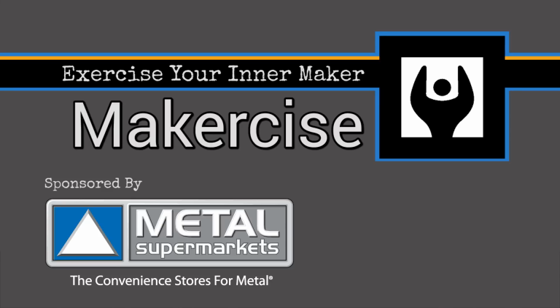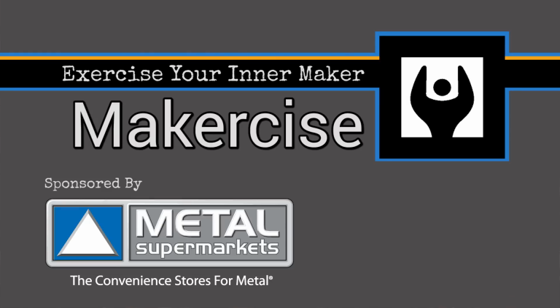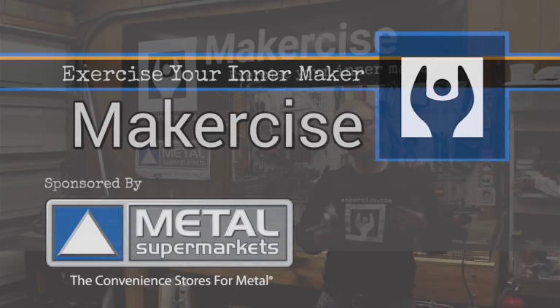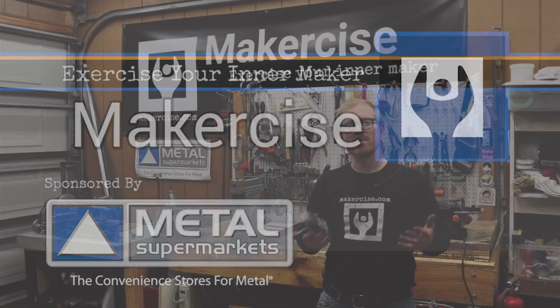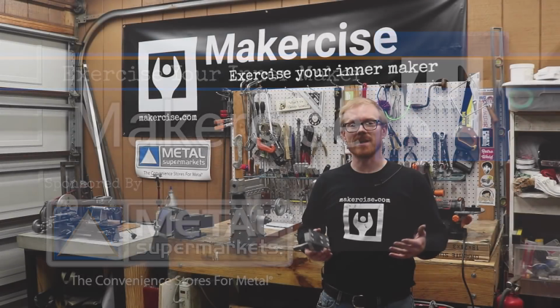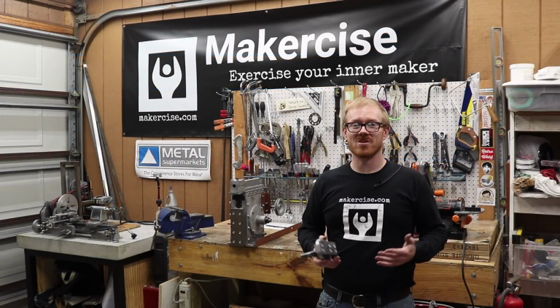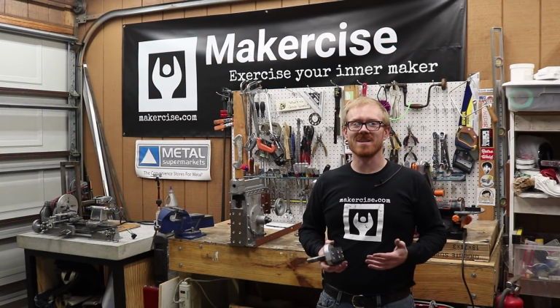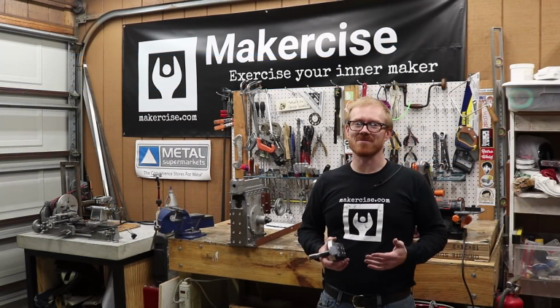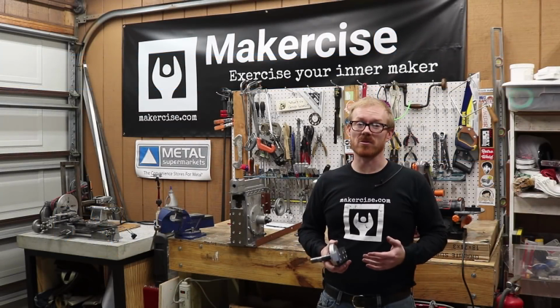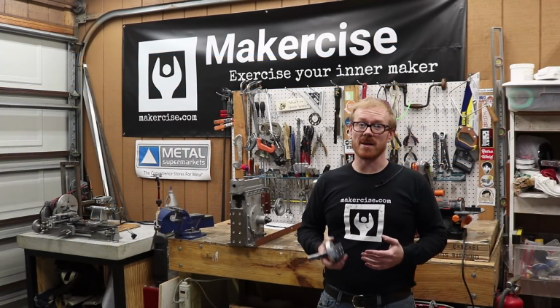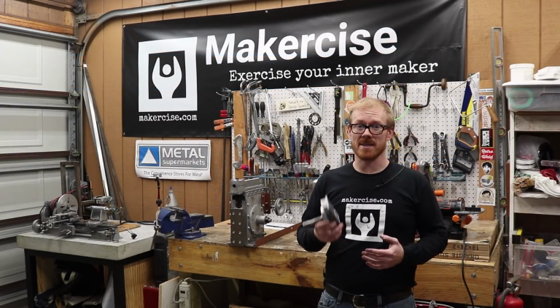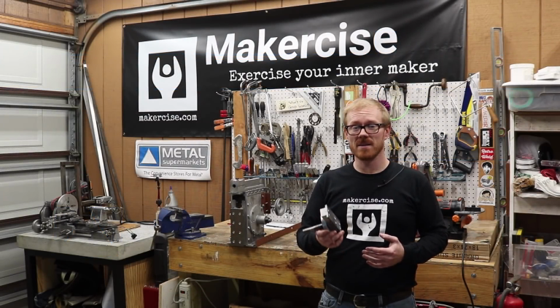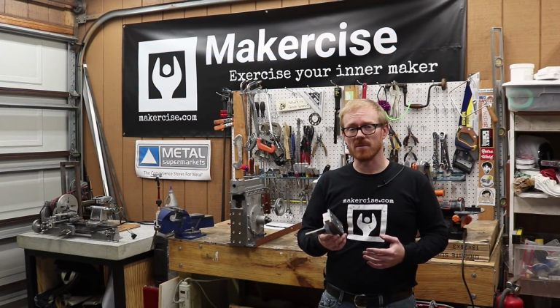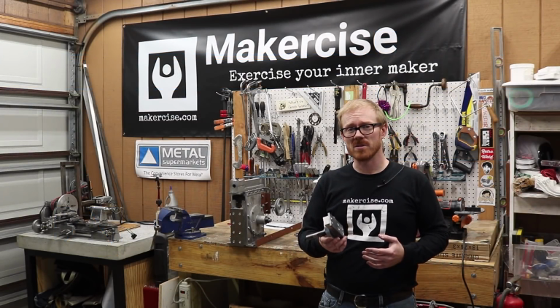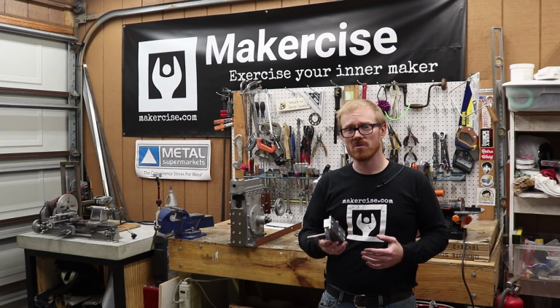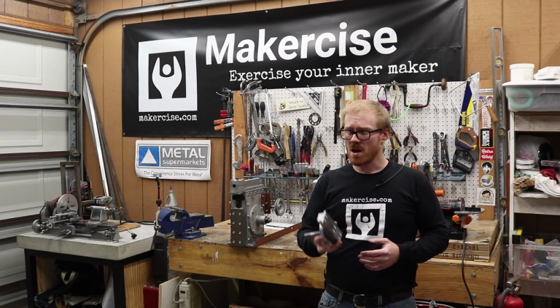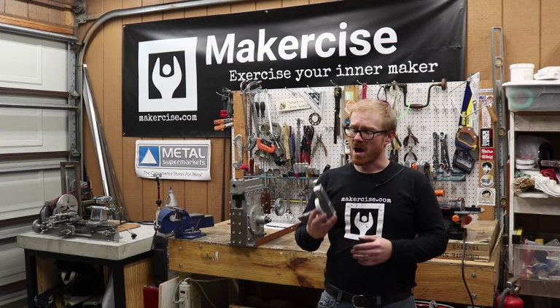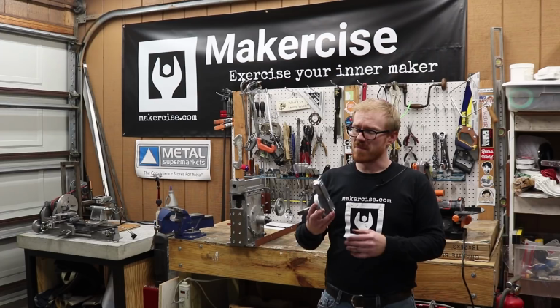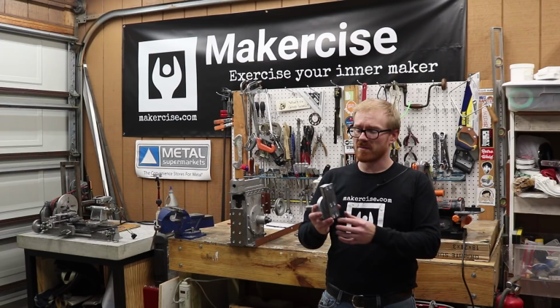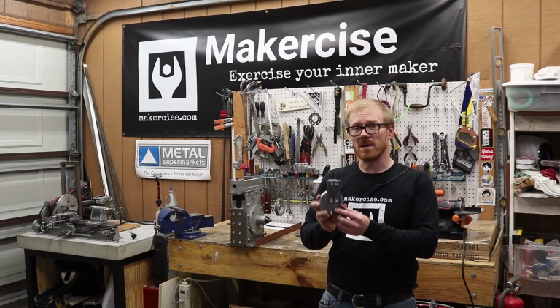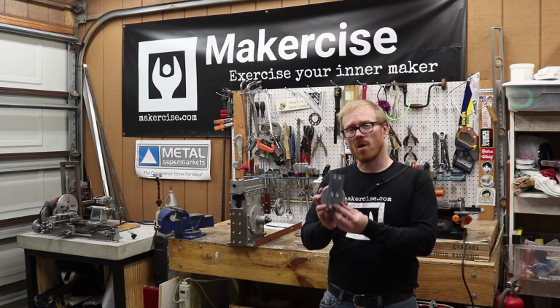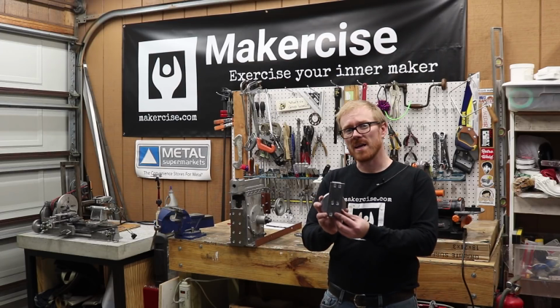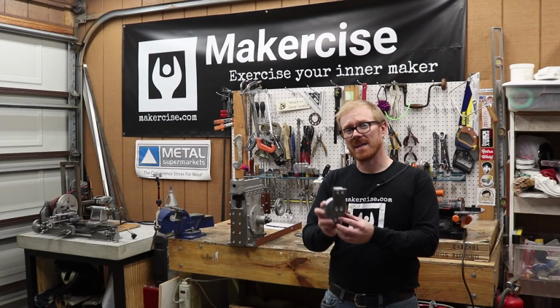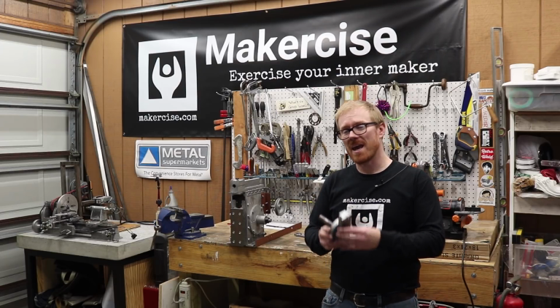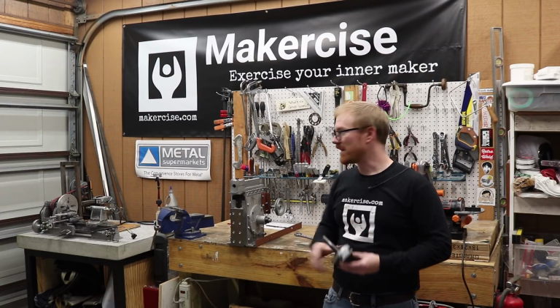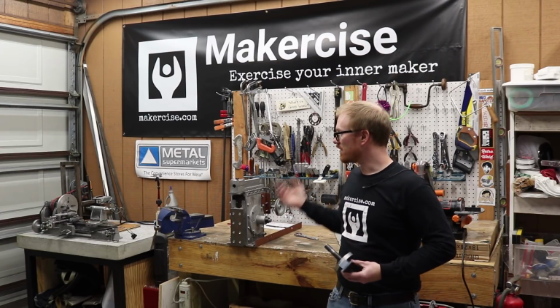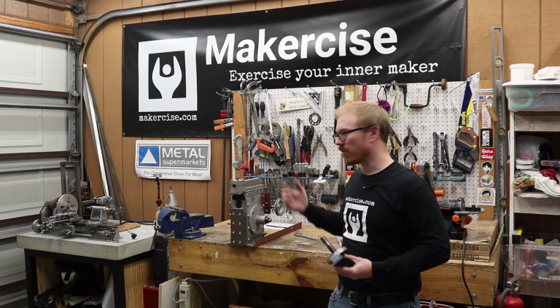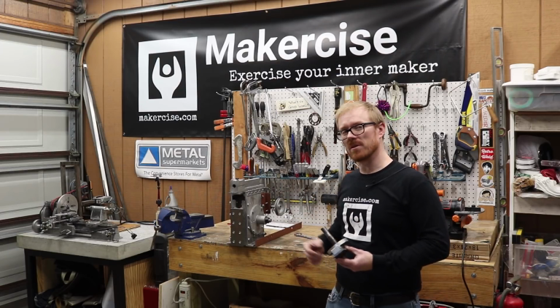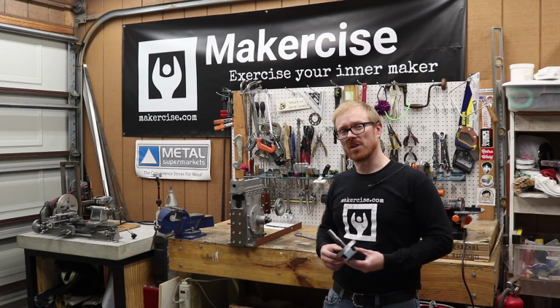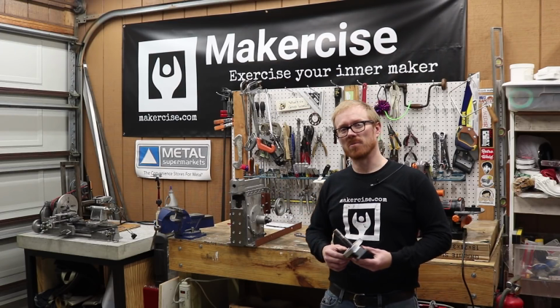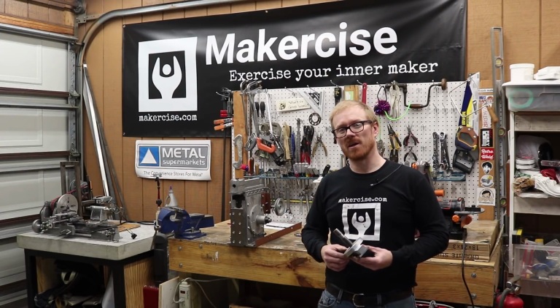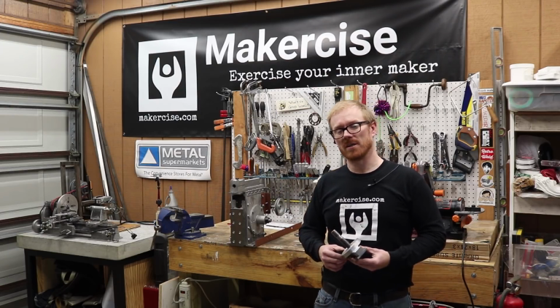Hi, I'm Kressel Andersen. This is MakerSize. In this episode, I make the rotating head for the Shaper project.